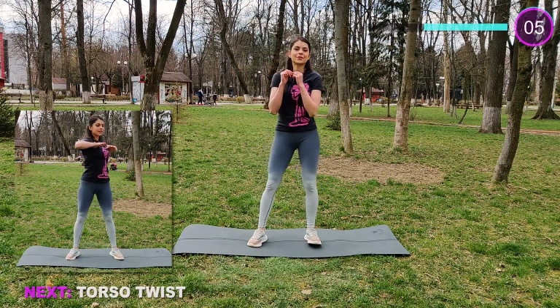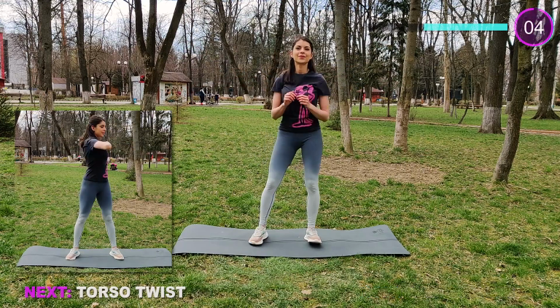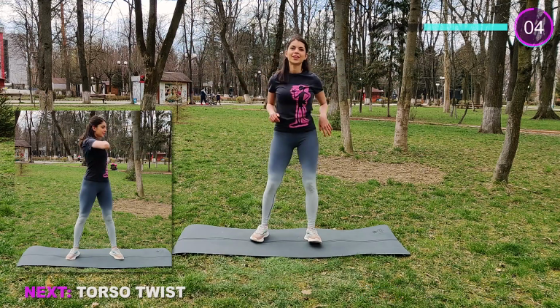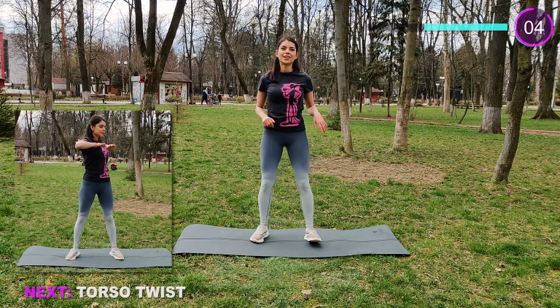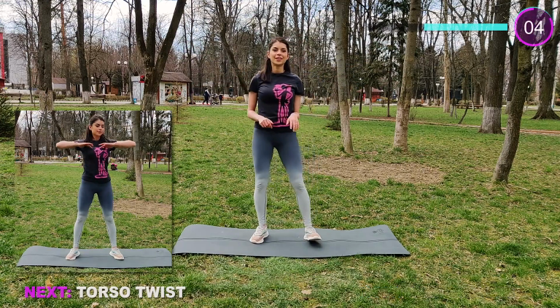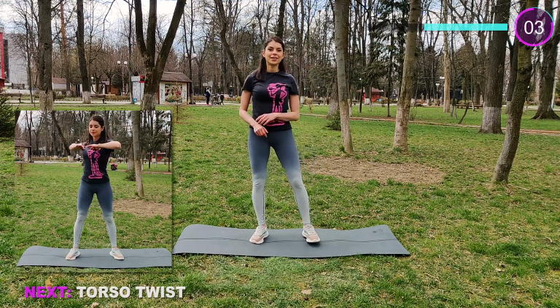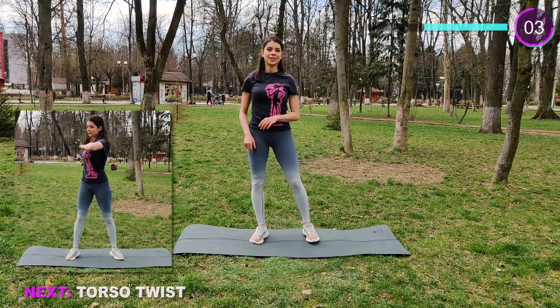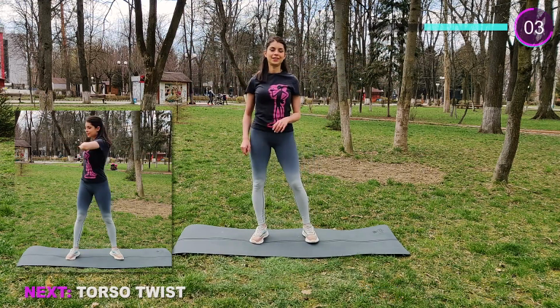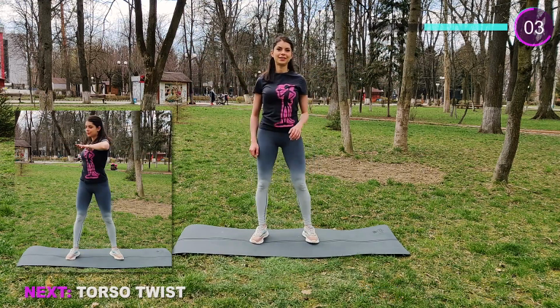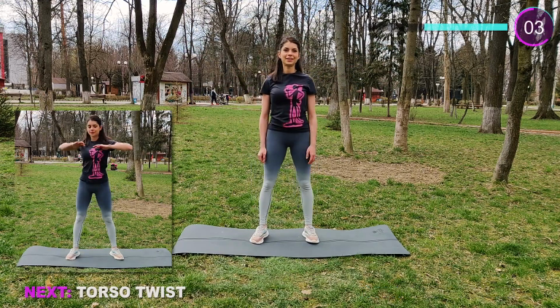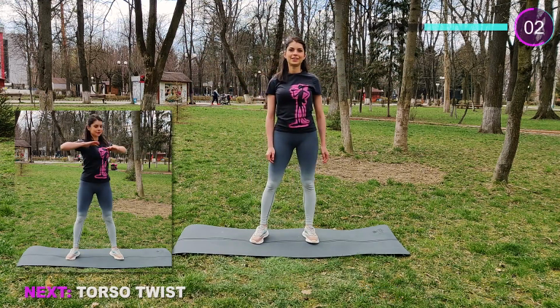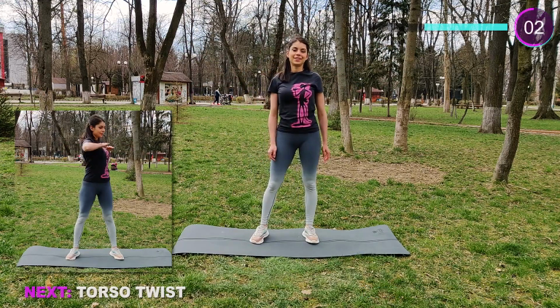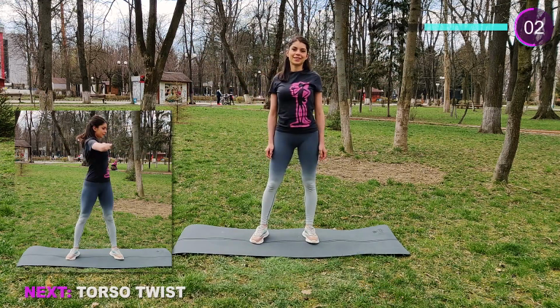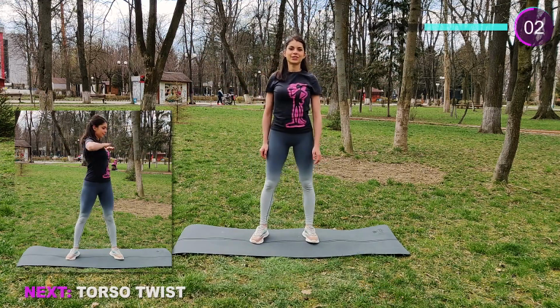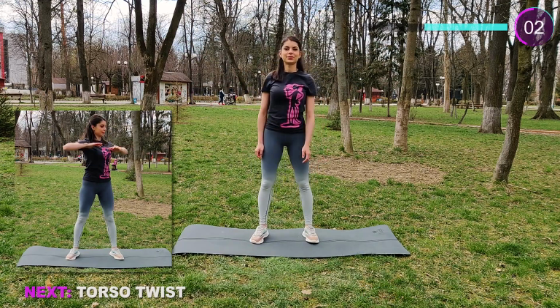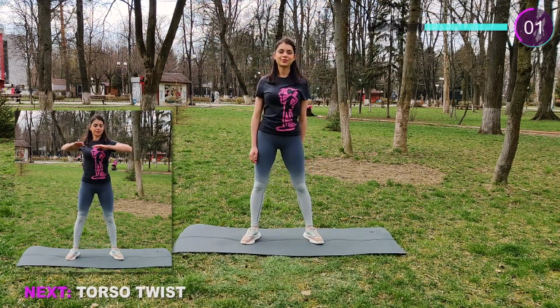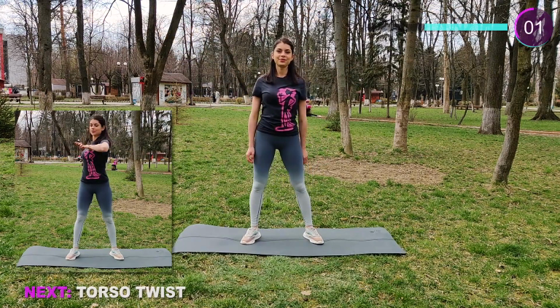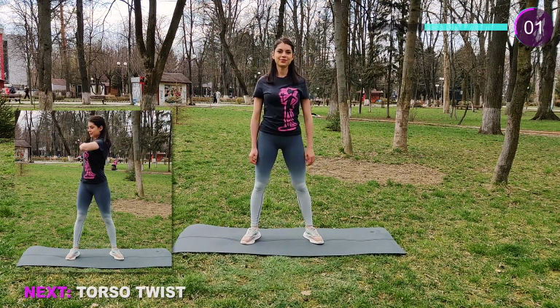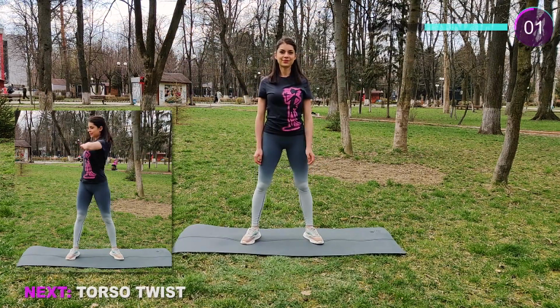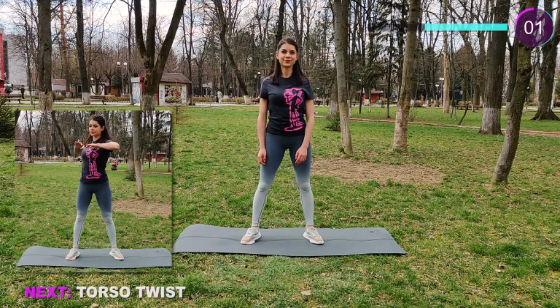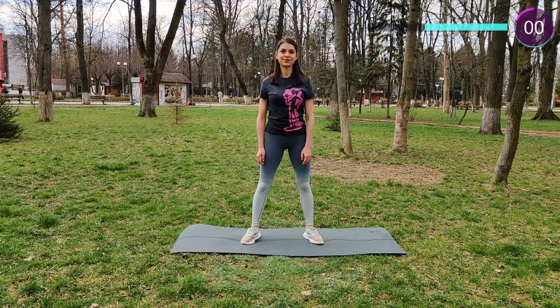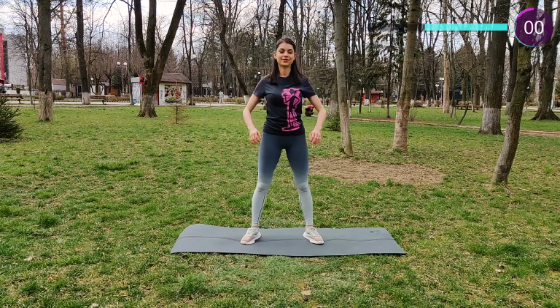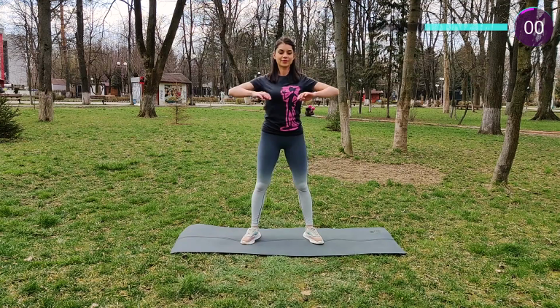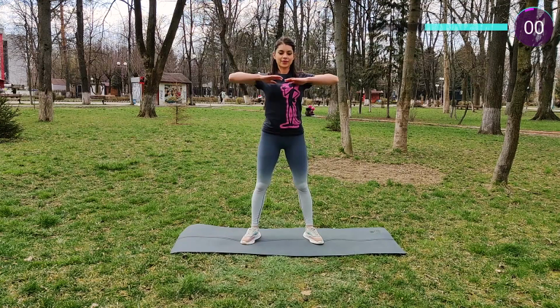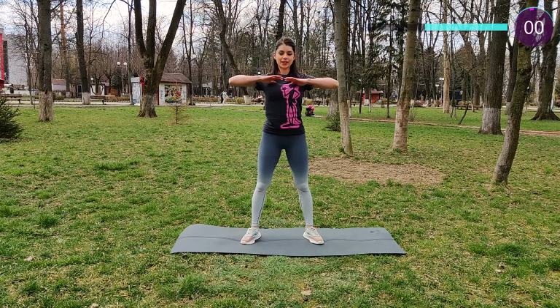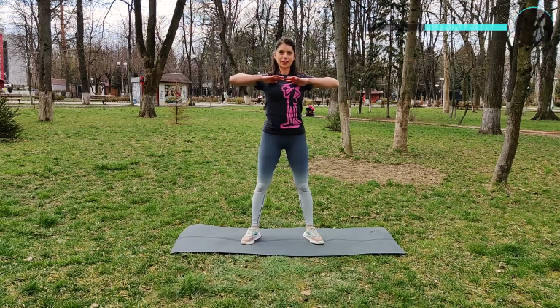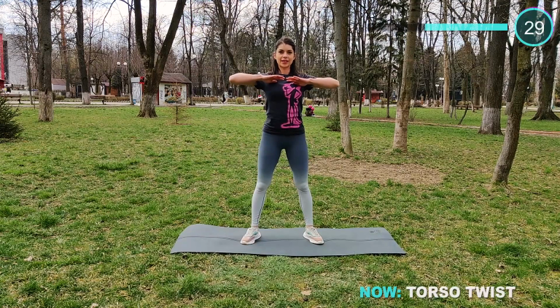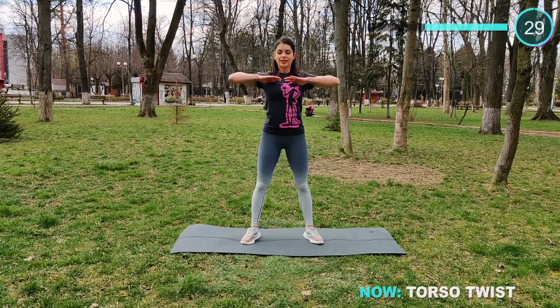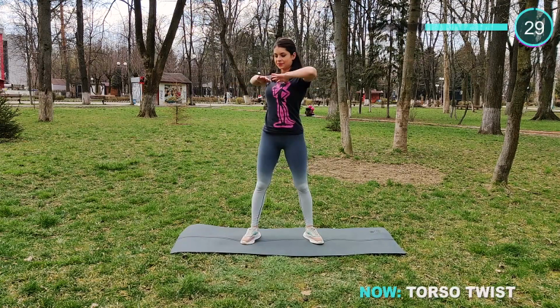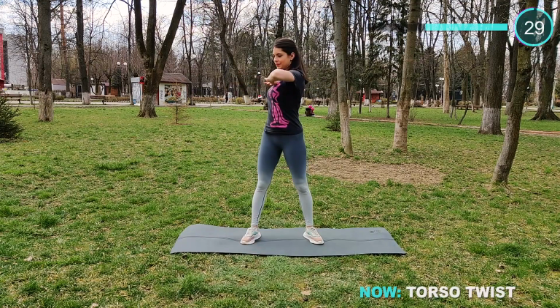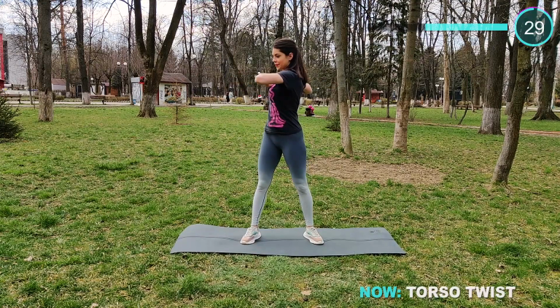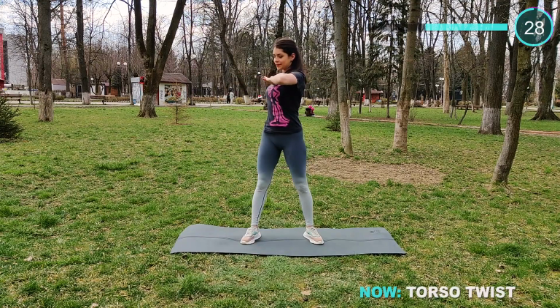Next we have torso twist. Keep the hips in one place and twist, and keep the arms up — don't let them fall down.